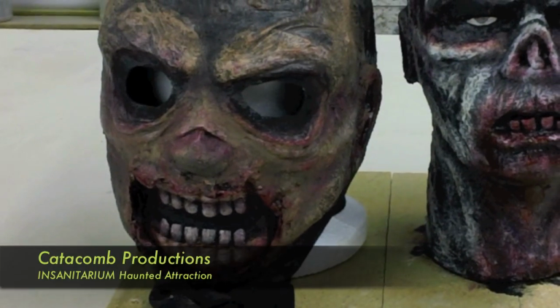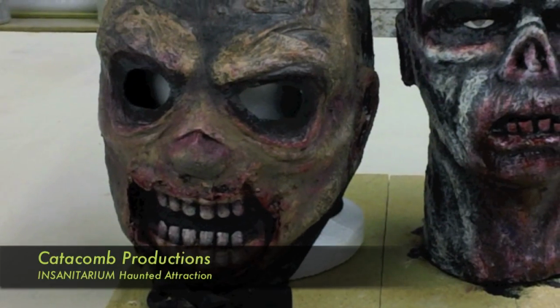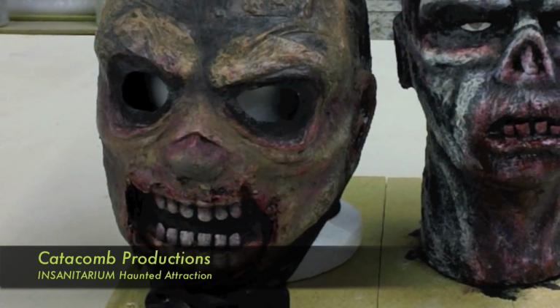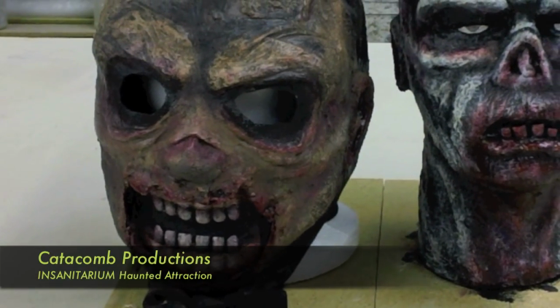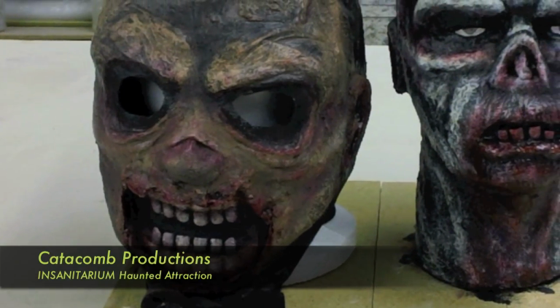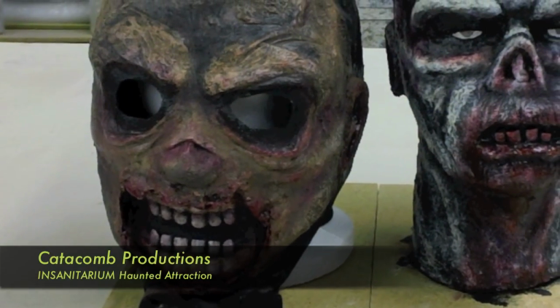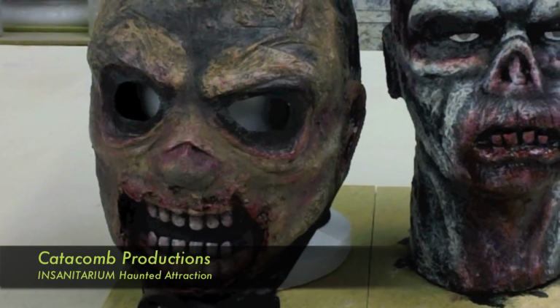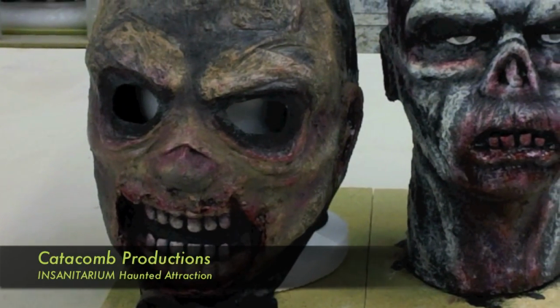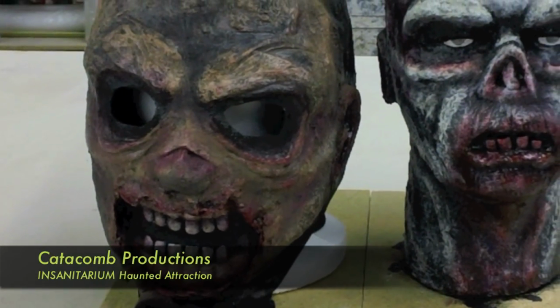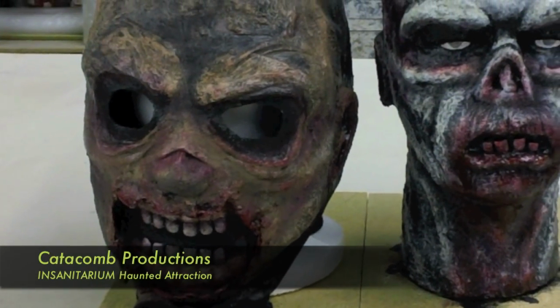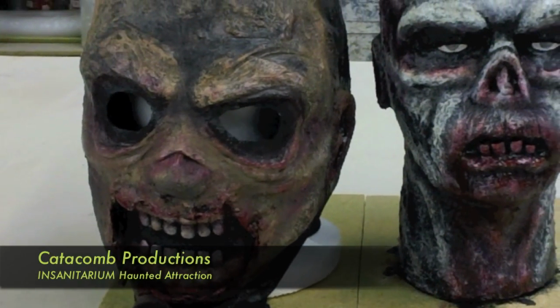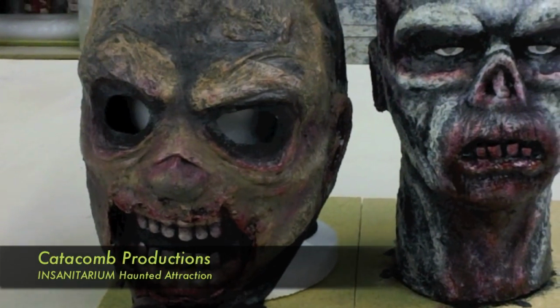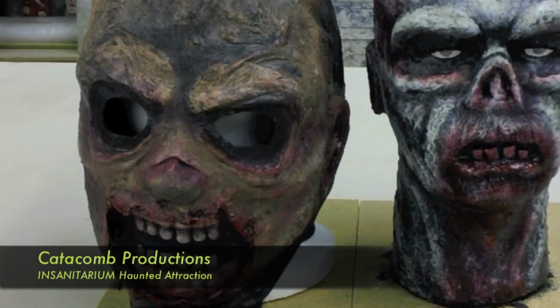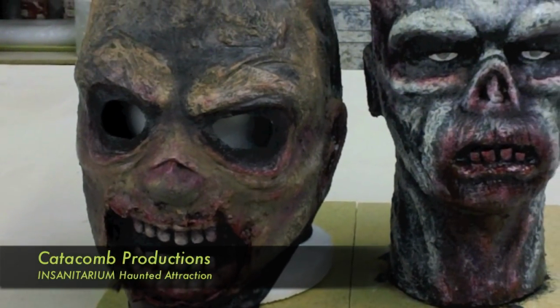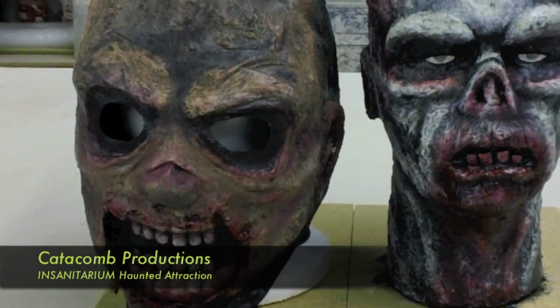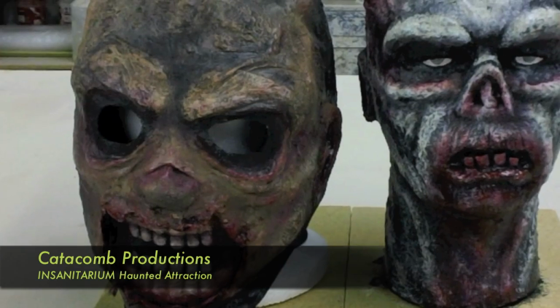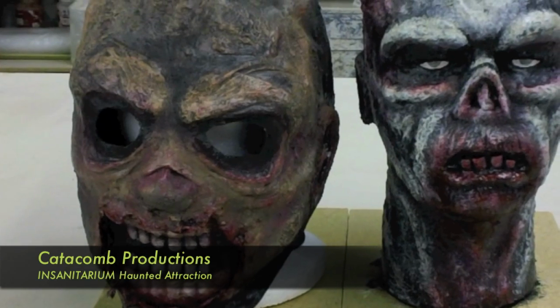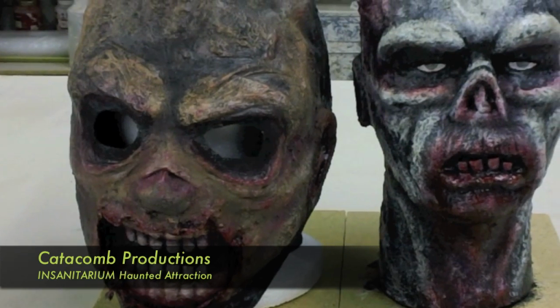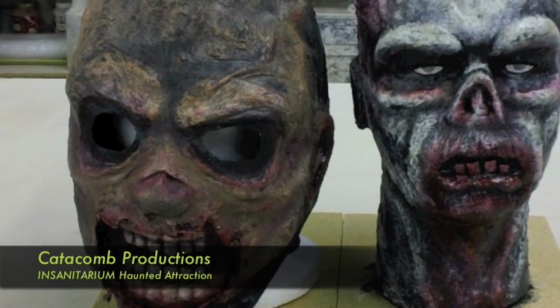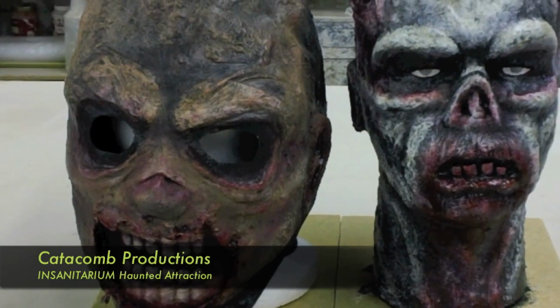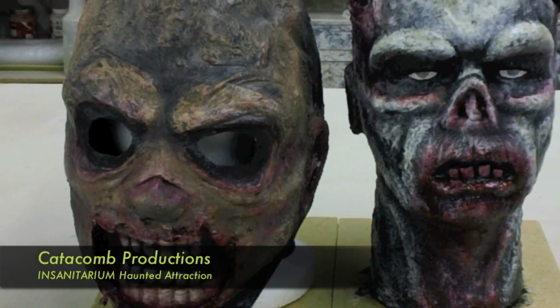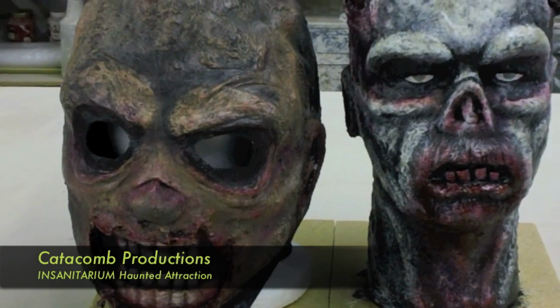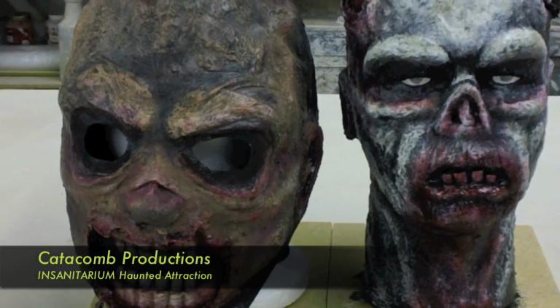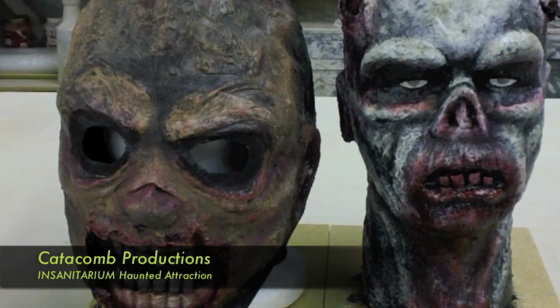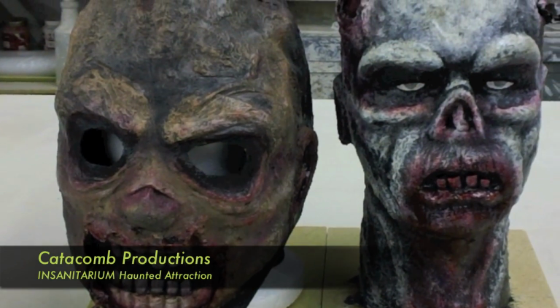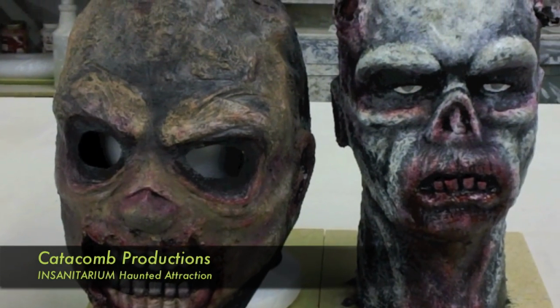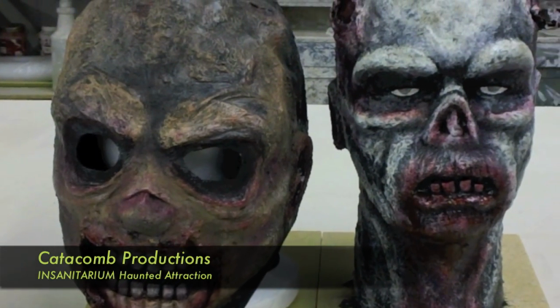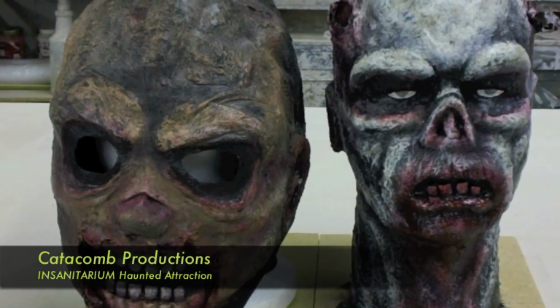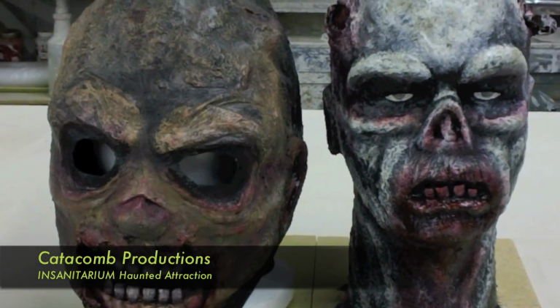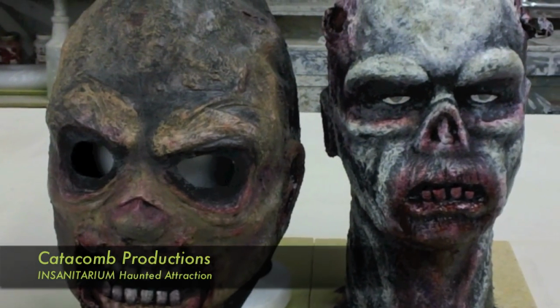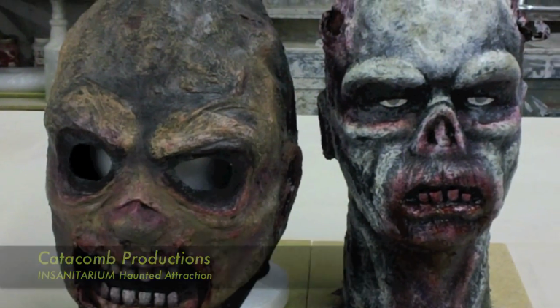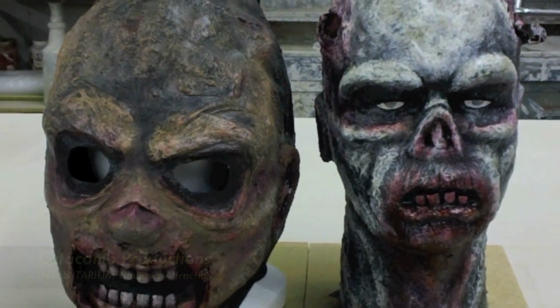In this video, we'll take you through the process of how to use liquid latex to make masks and heads for props.